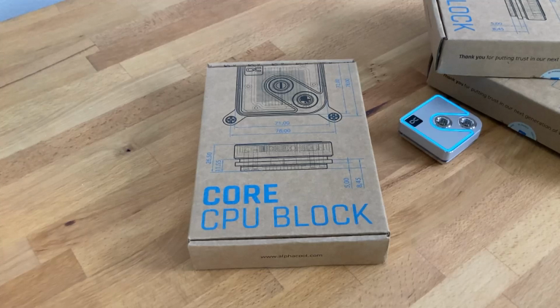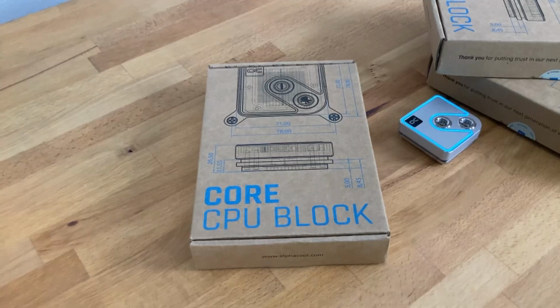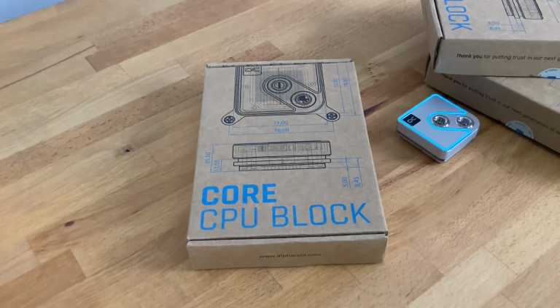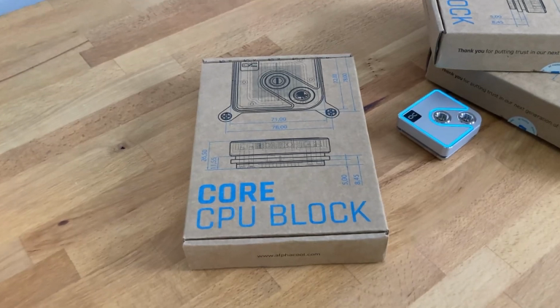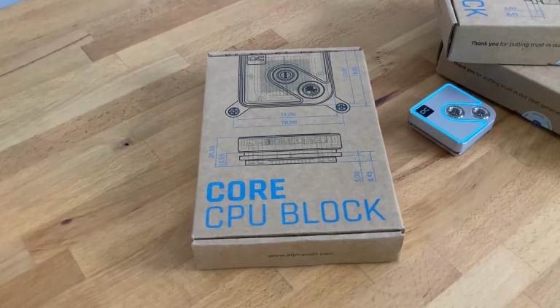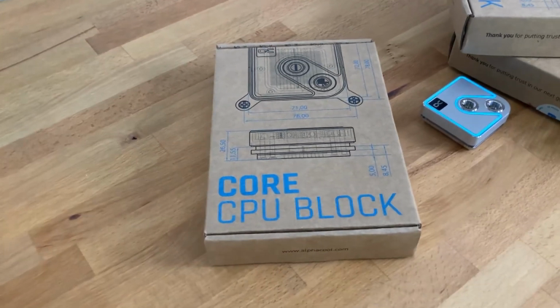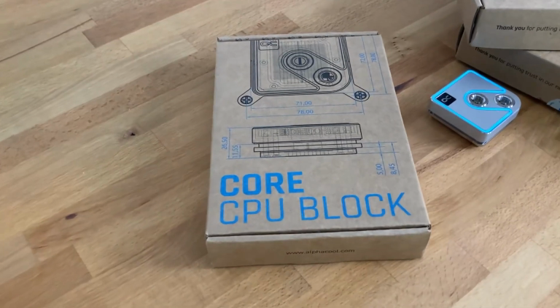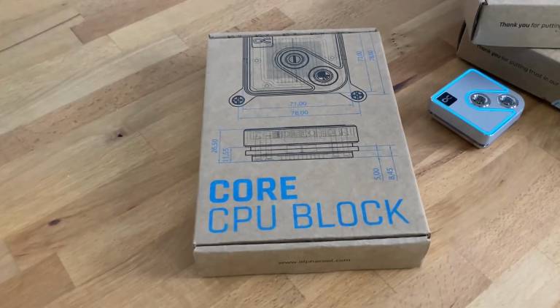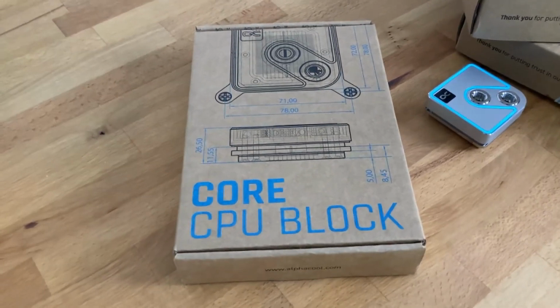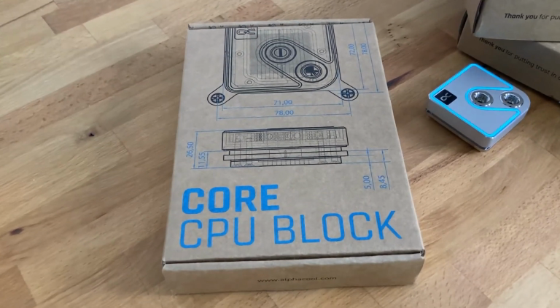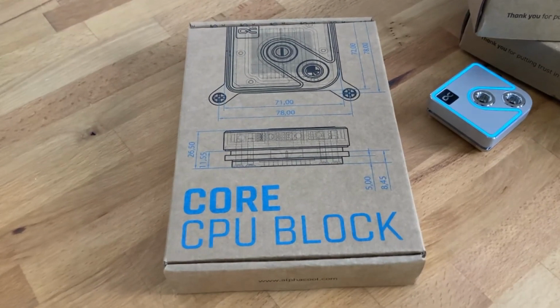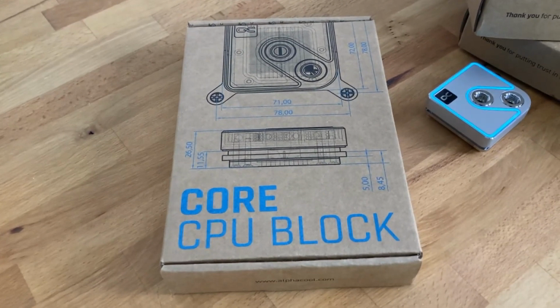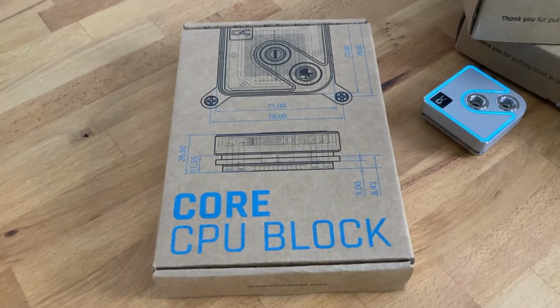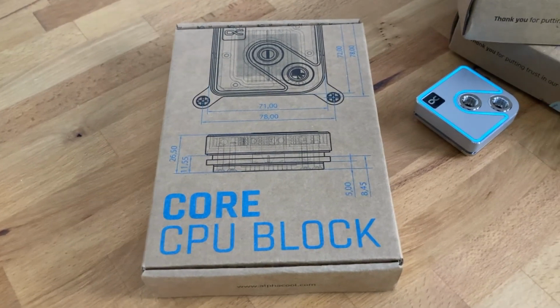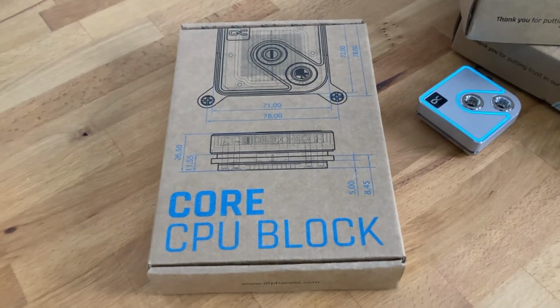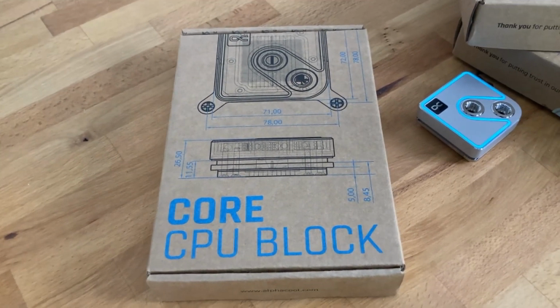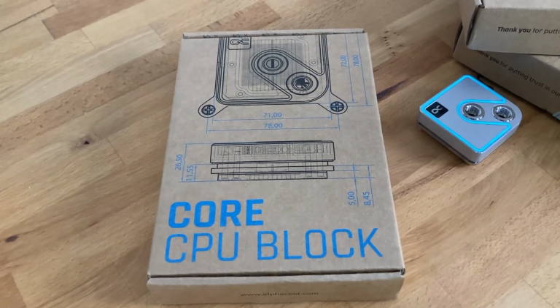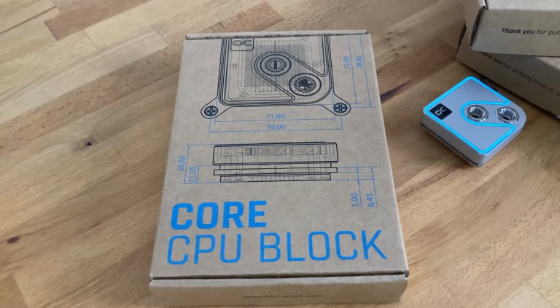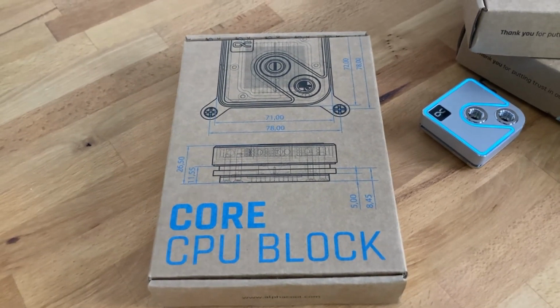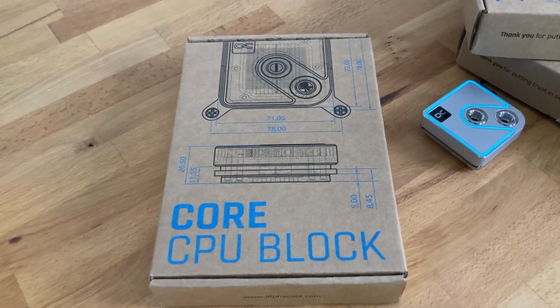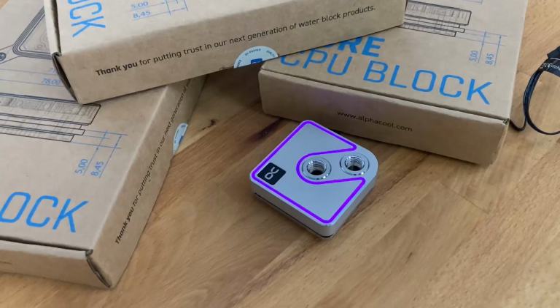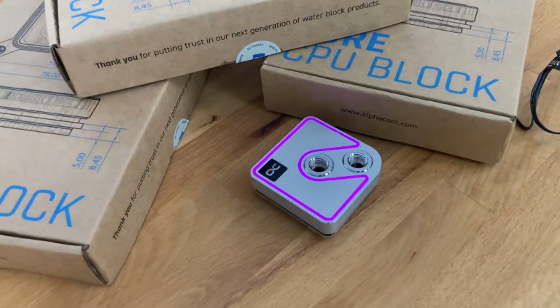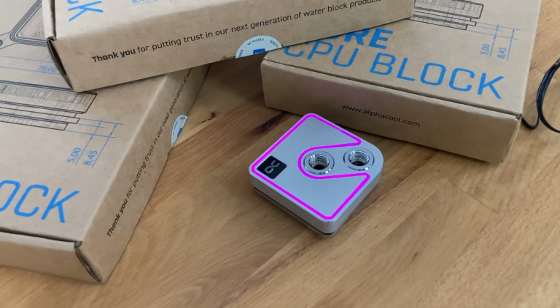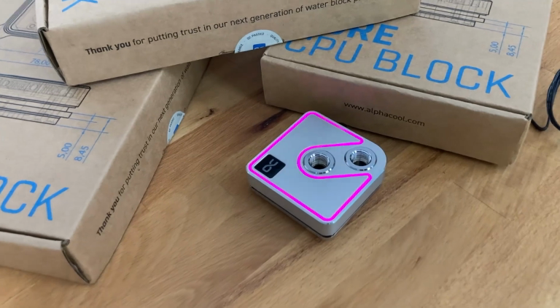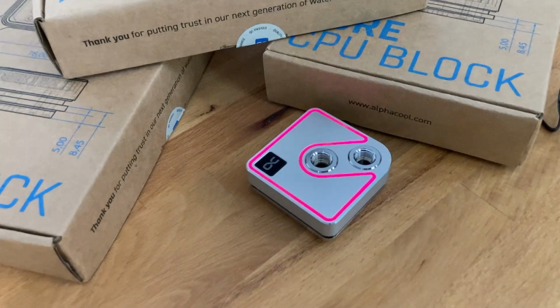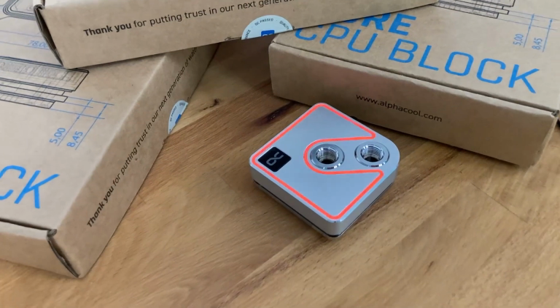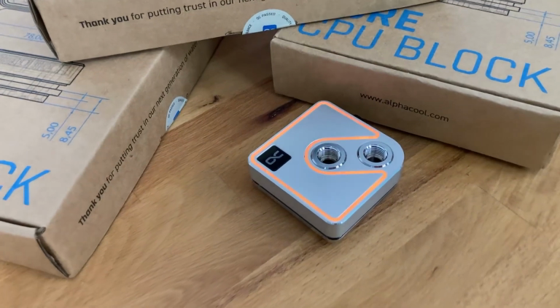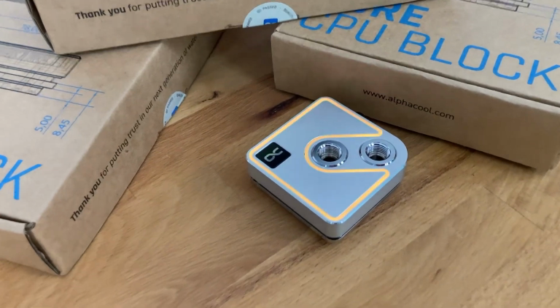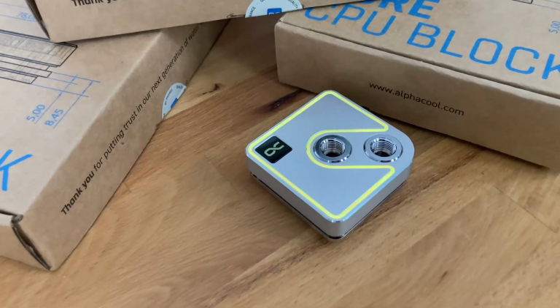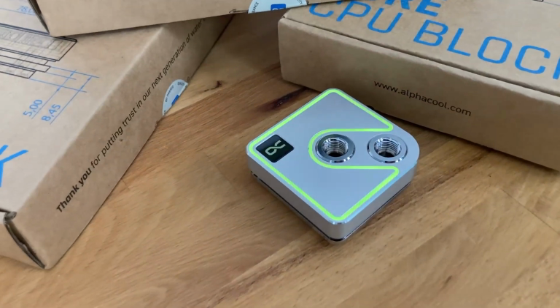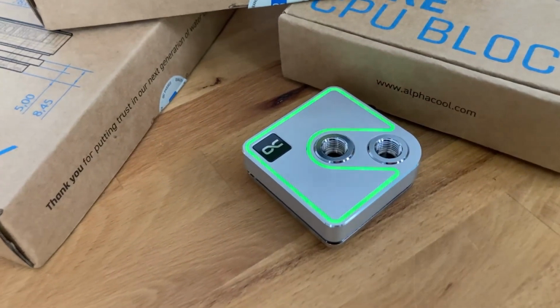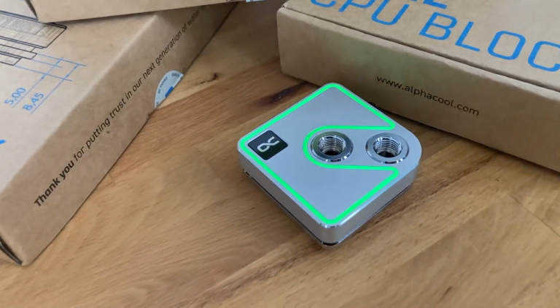Hey Marcel, today we have this amazing core CPU block from Alphacool and I'm so eager to look inside, so get this box open.